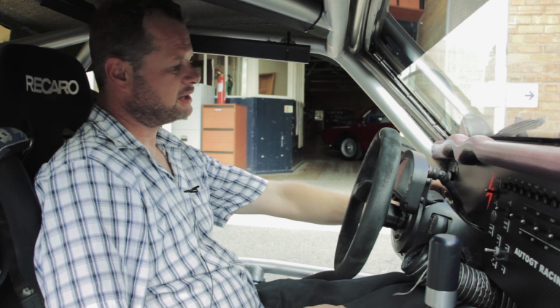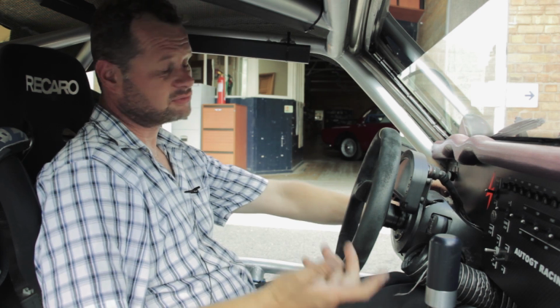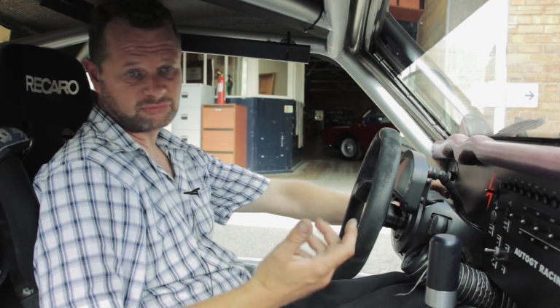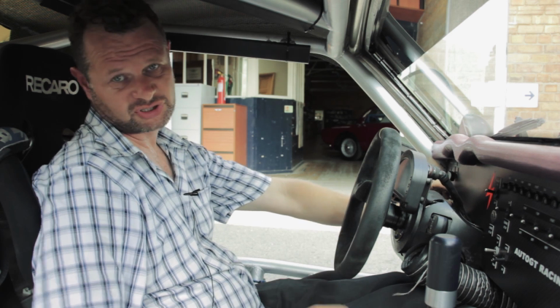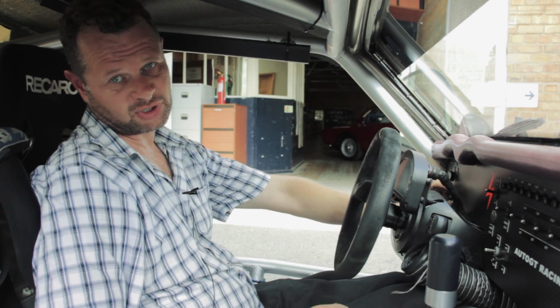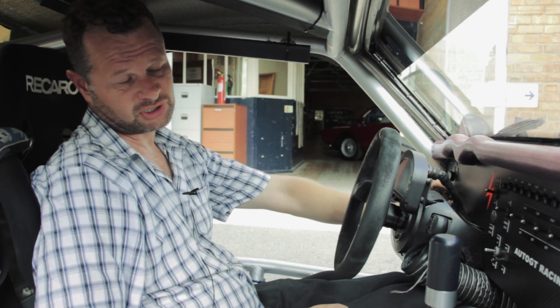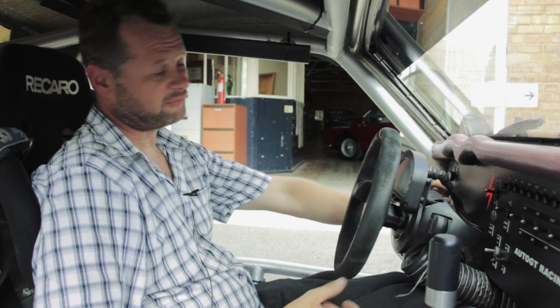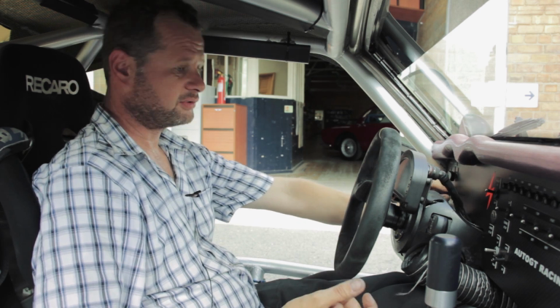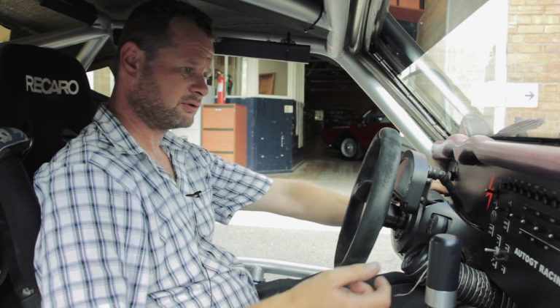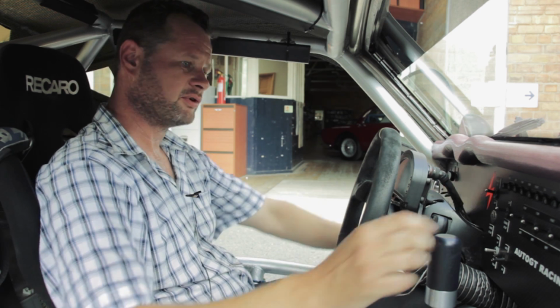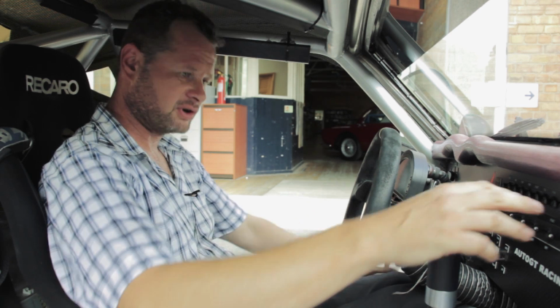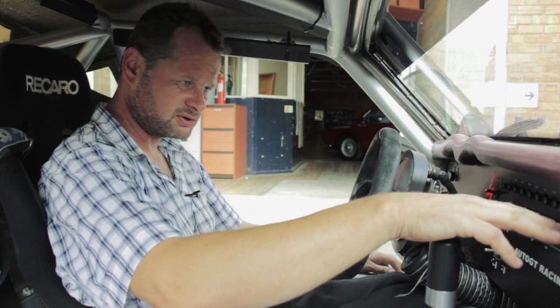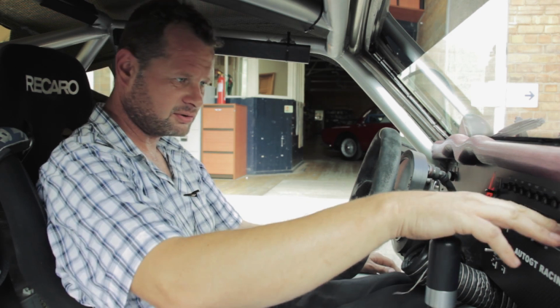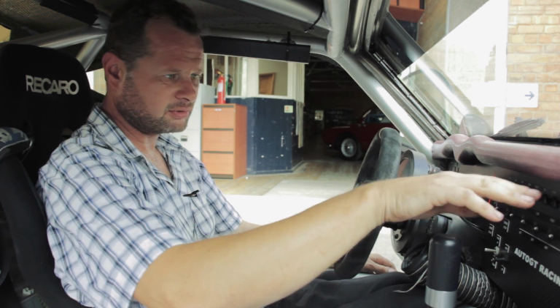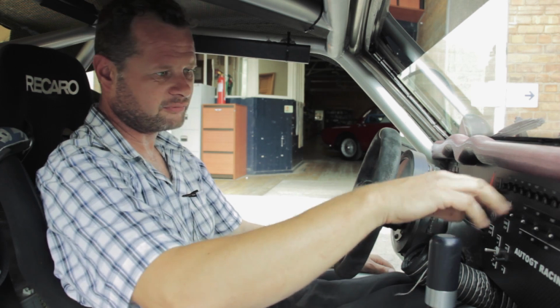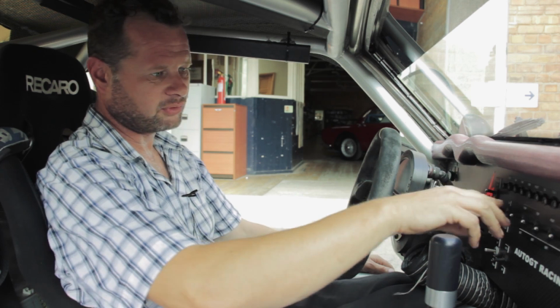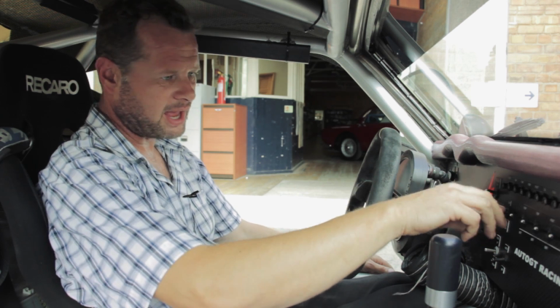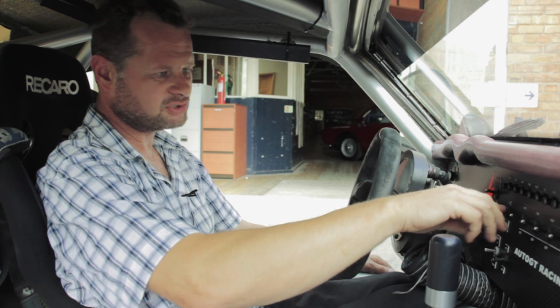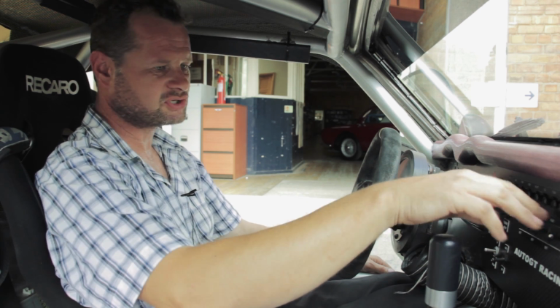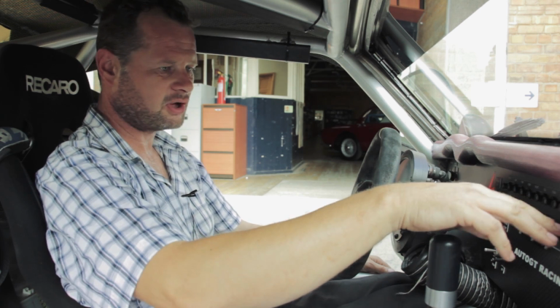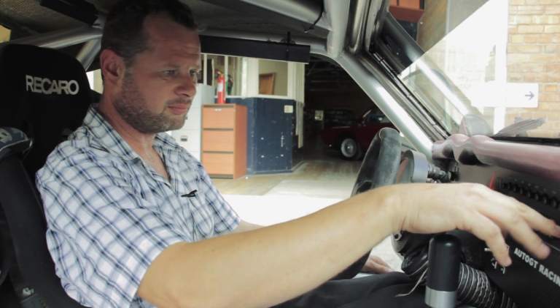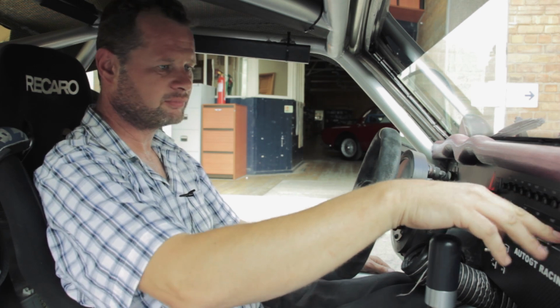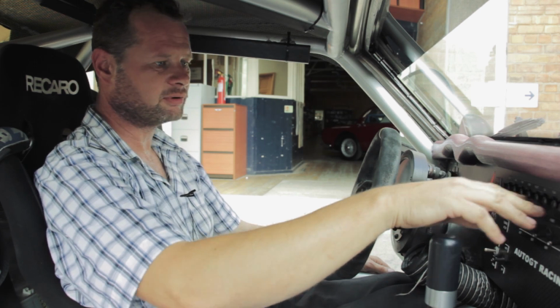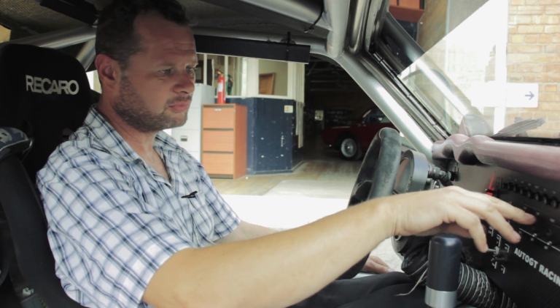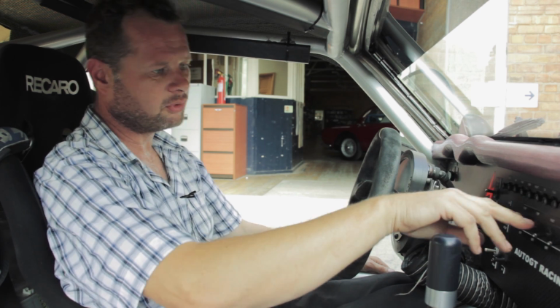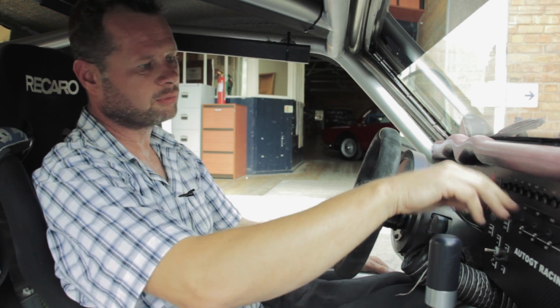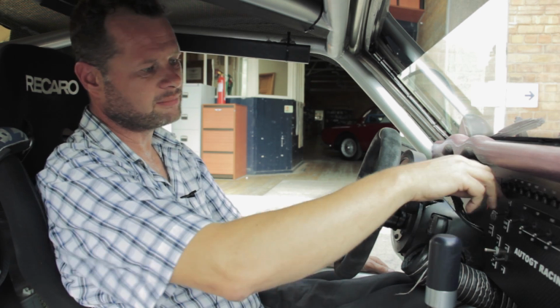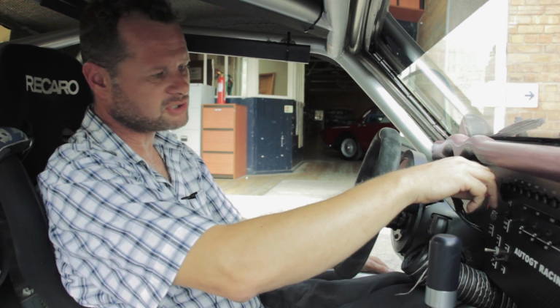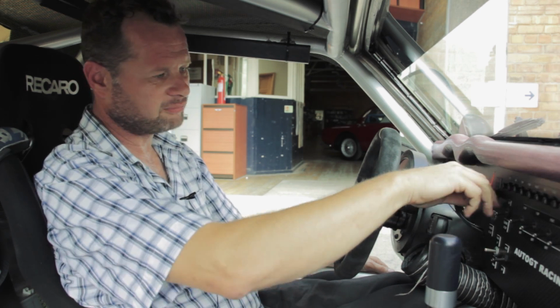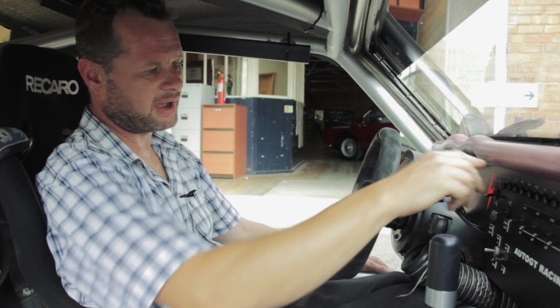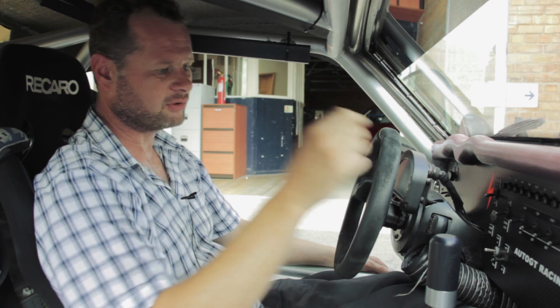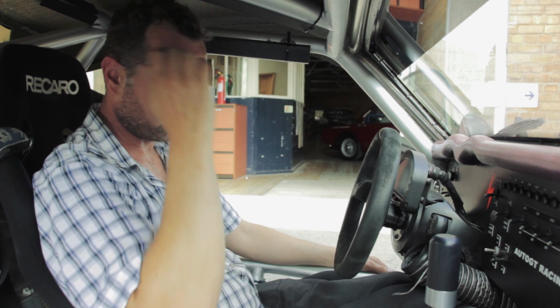And to switch it off, the reverse of all that — engine start off, all the pumps are off.